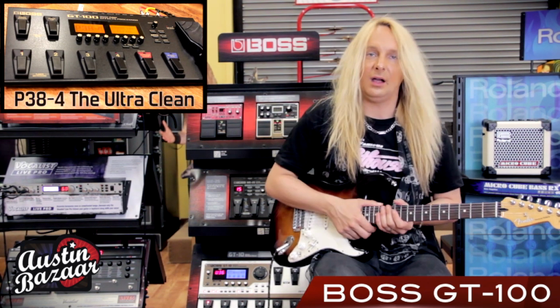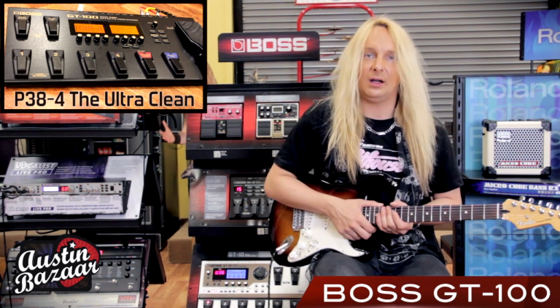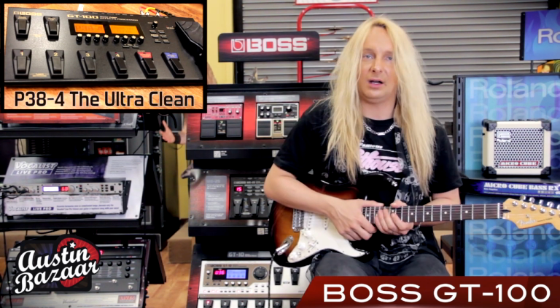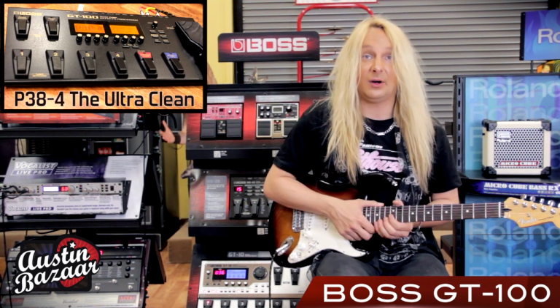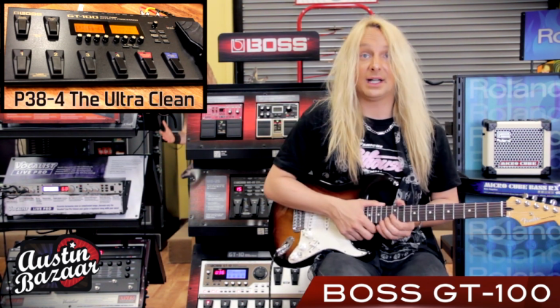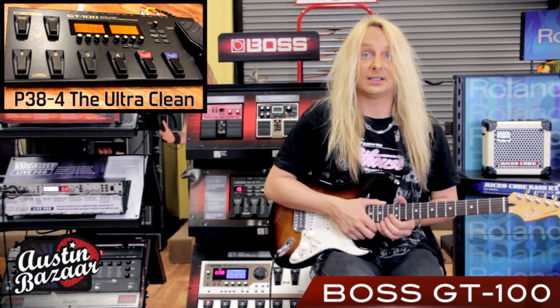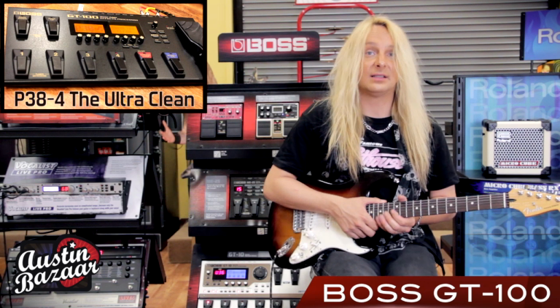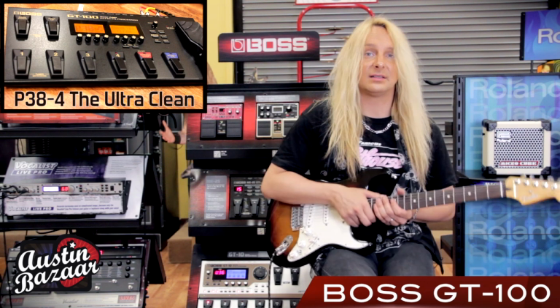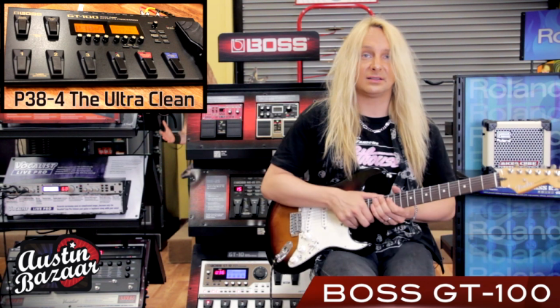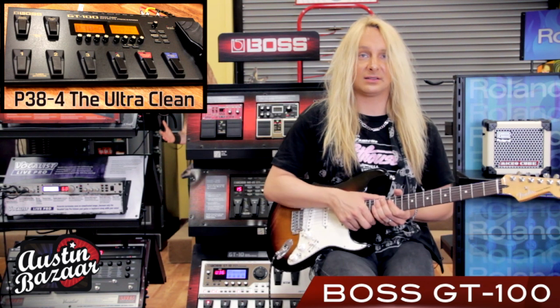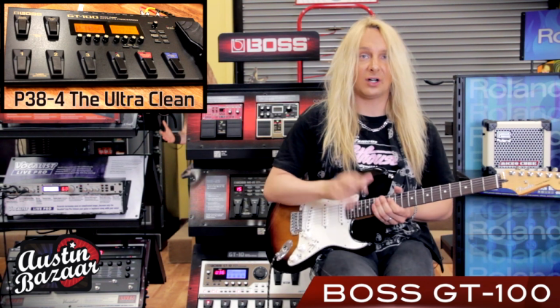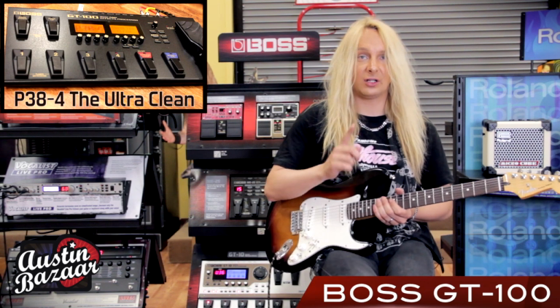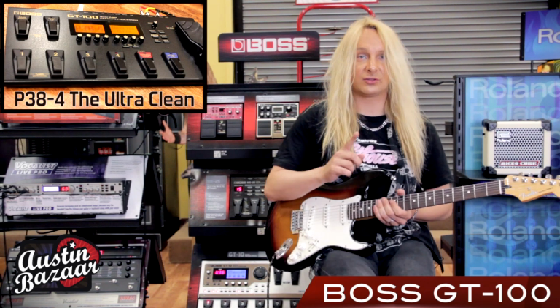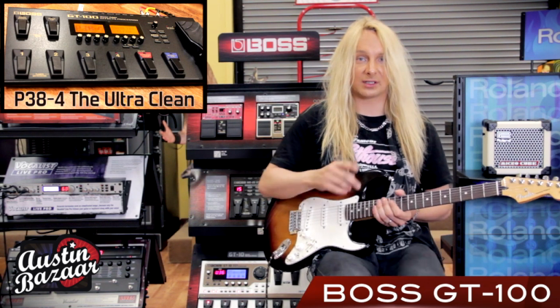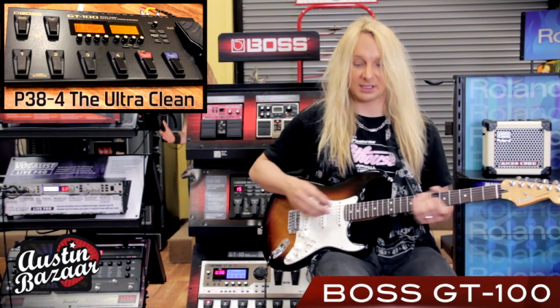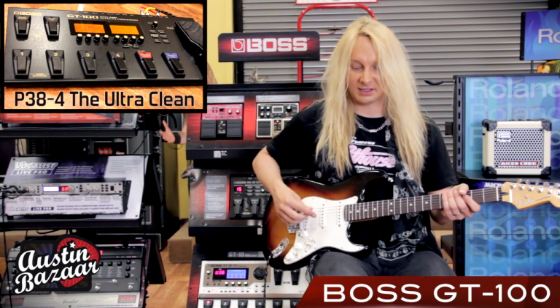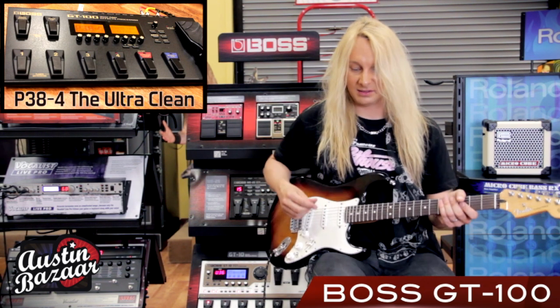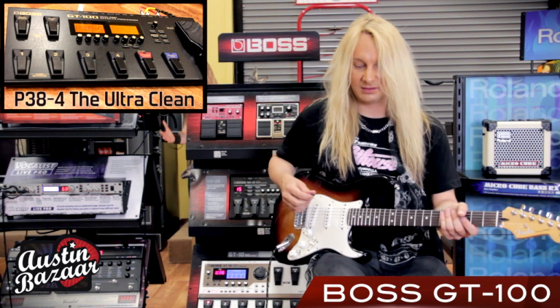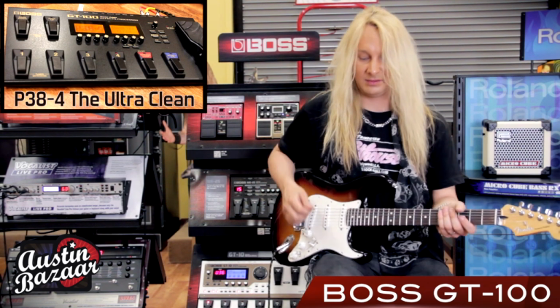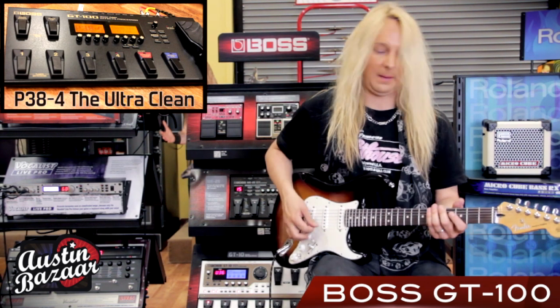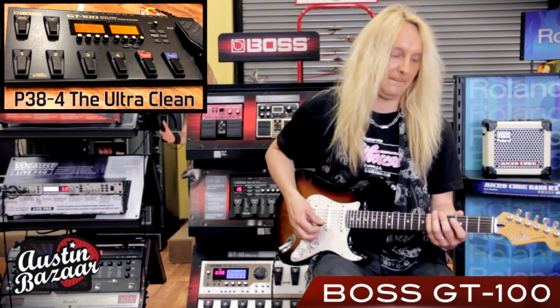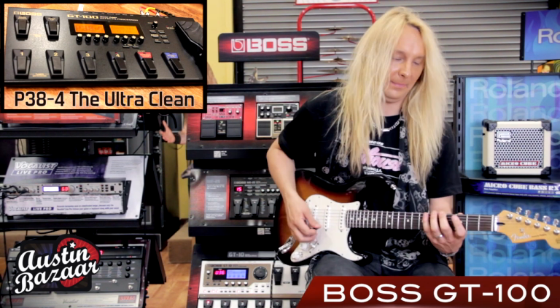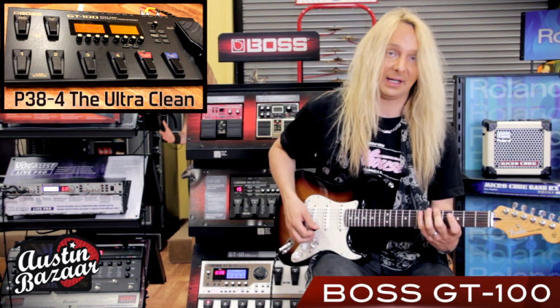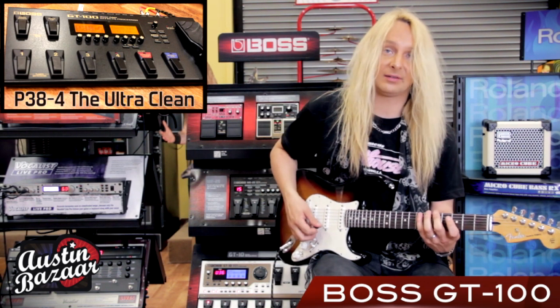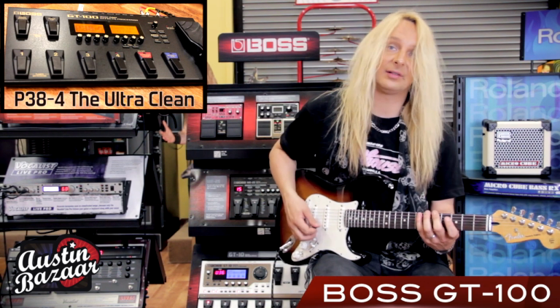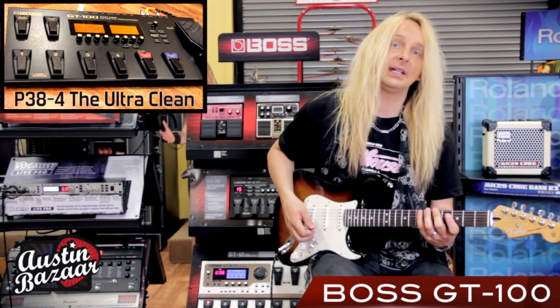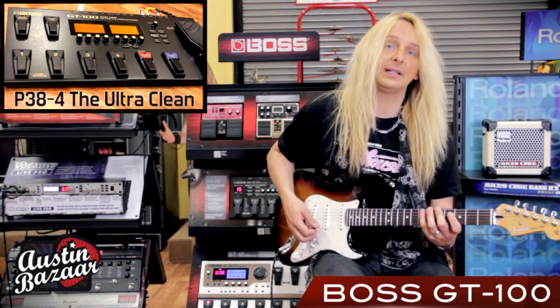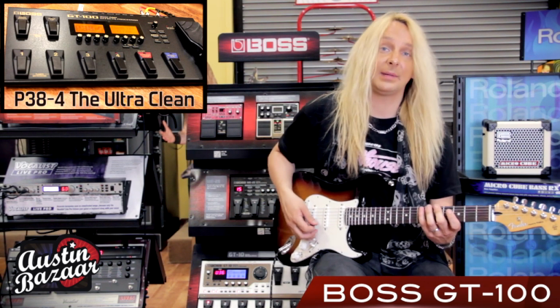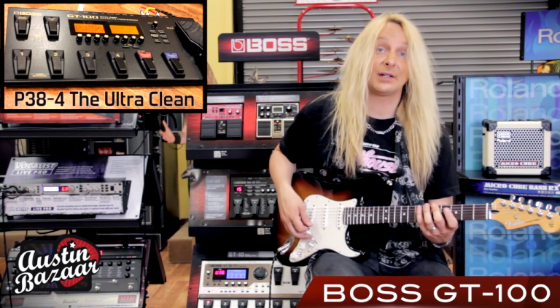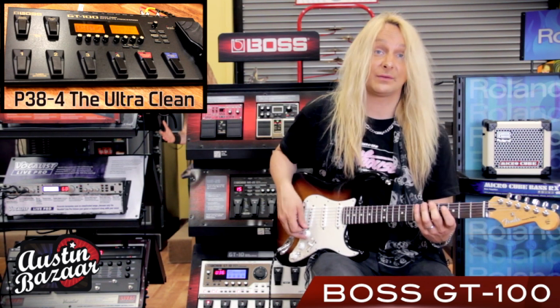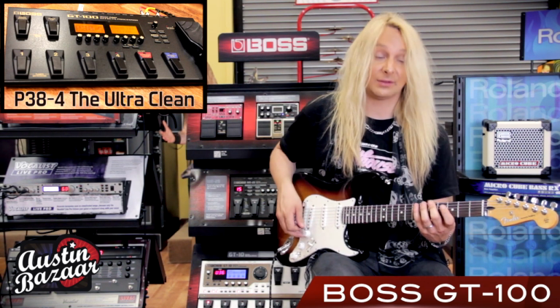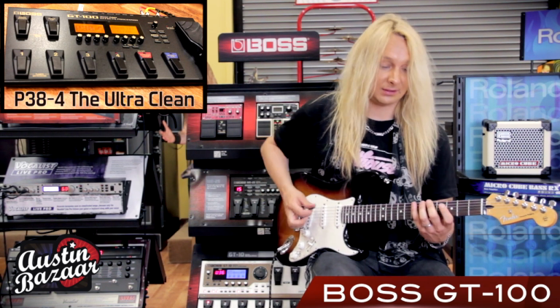Alright, this is the ultra clean. Bank 38, patch 4.